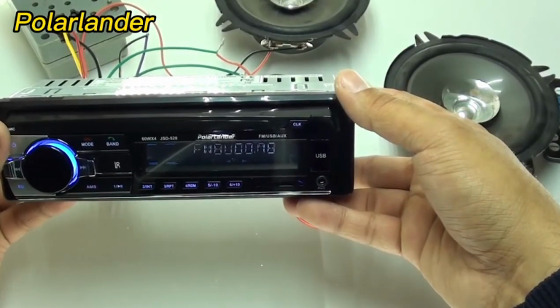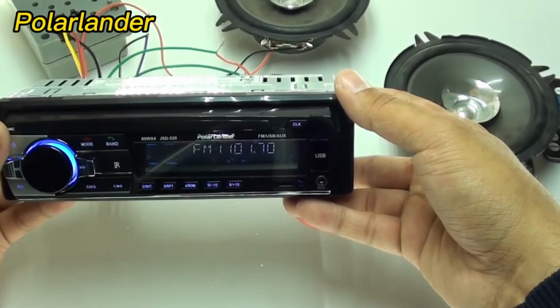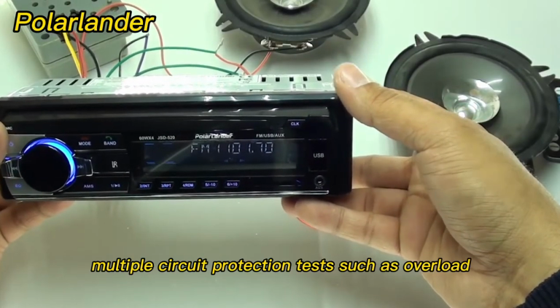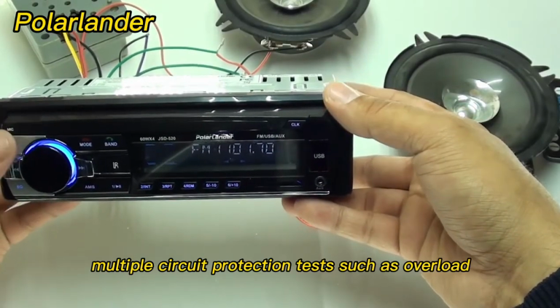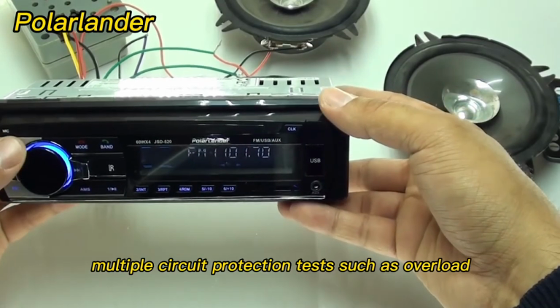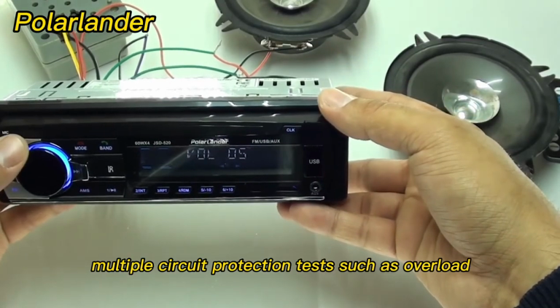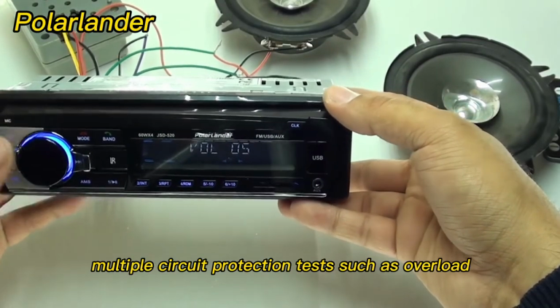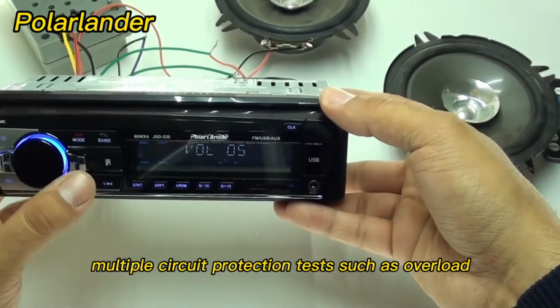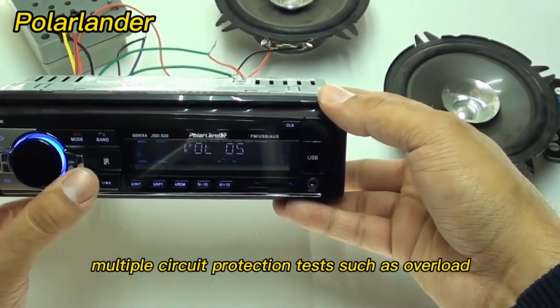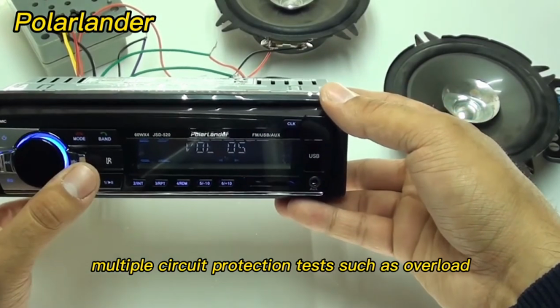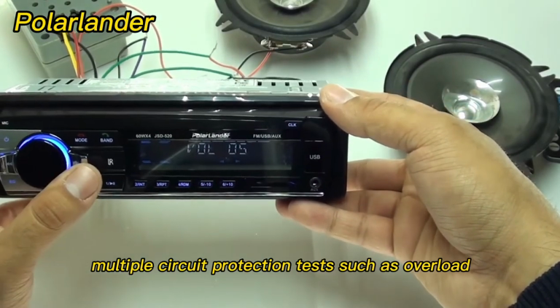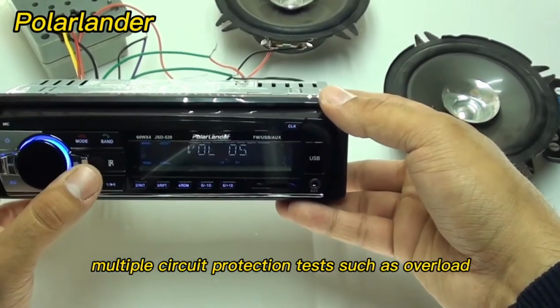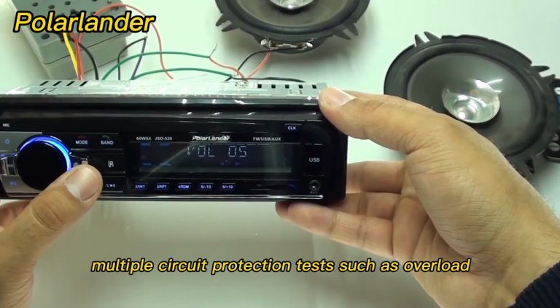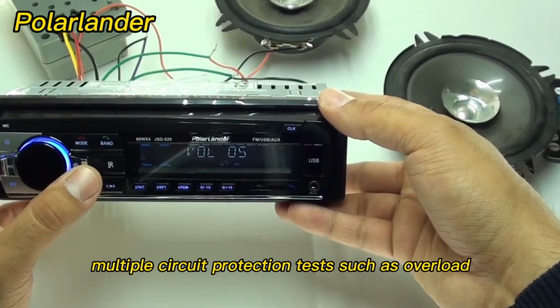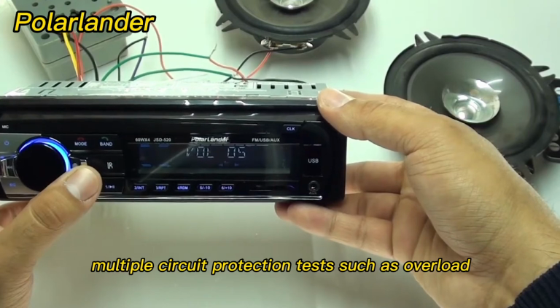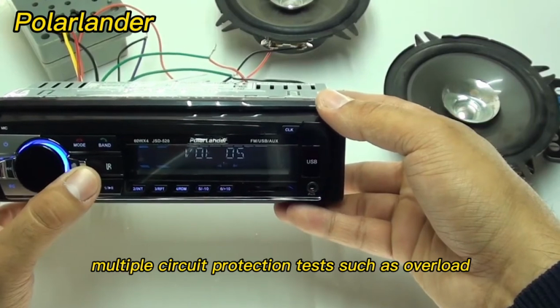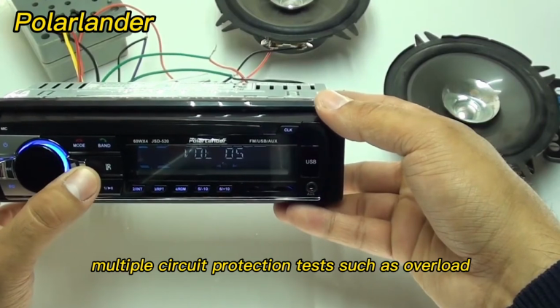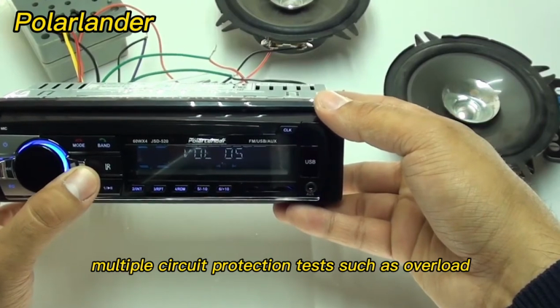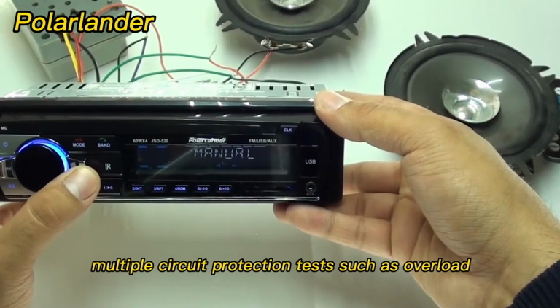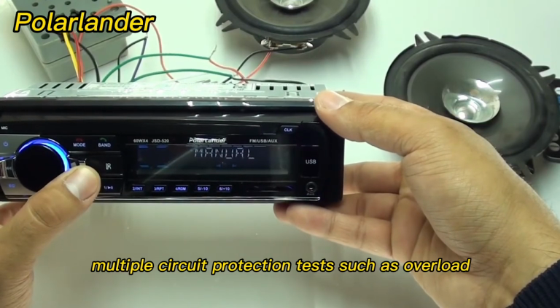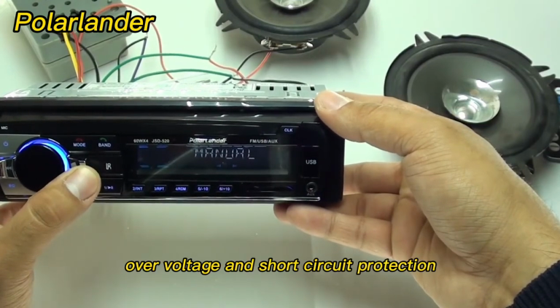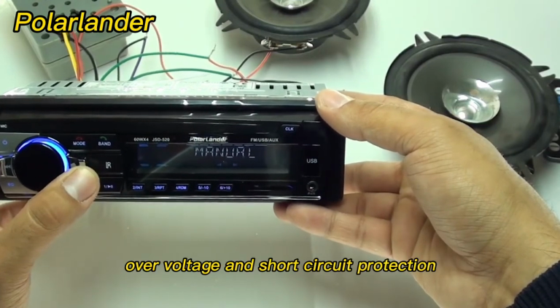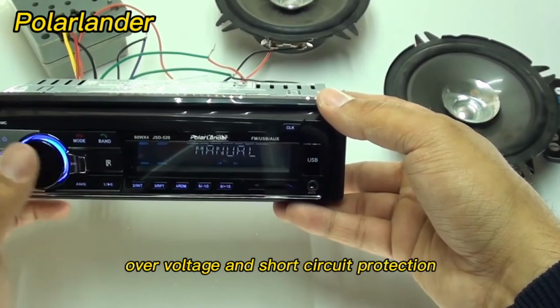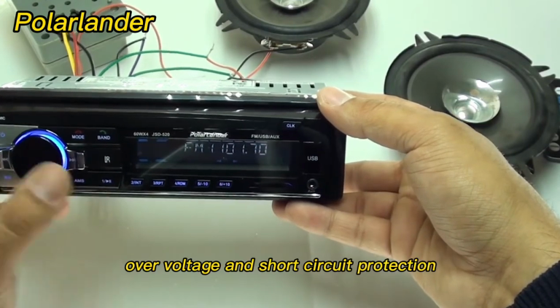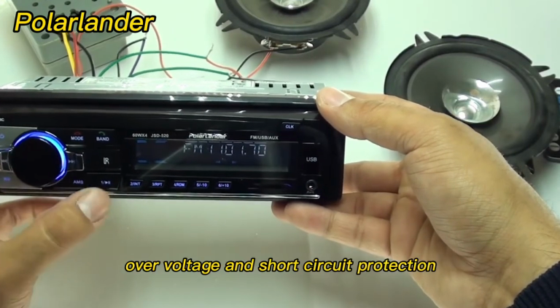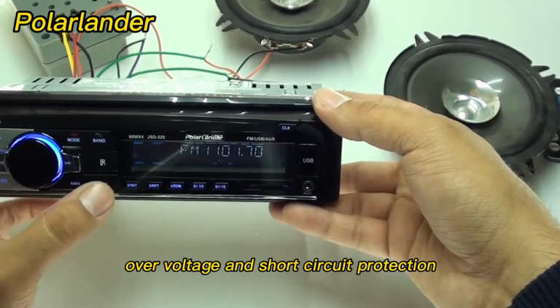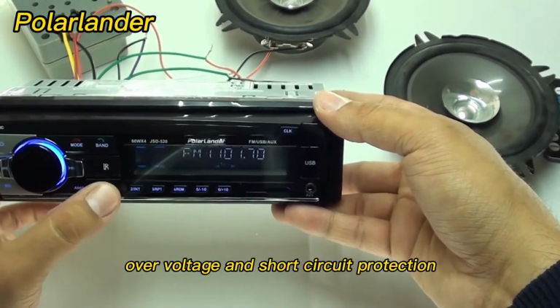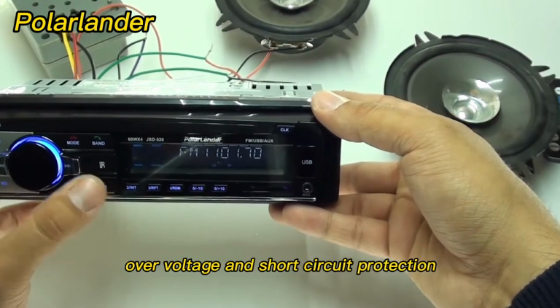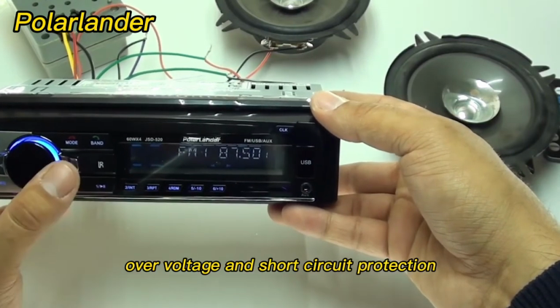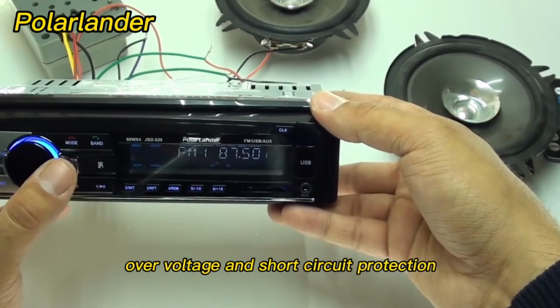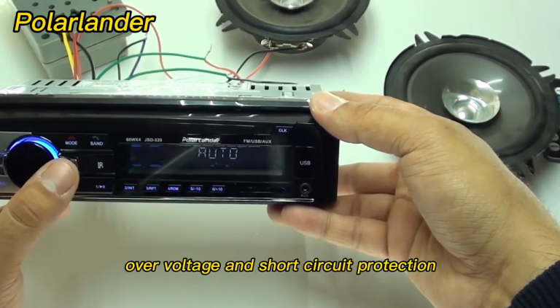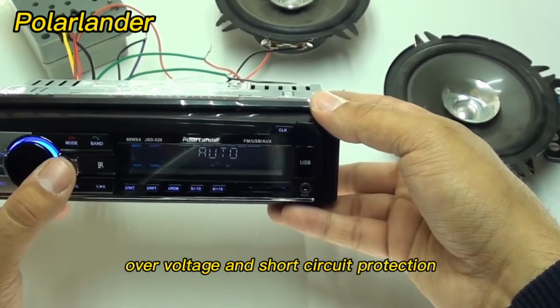Multiple circuit protection tests, including overload, overvoltage, and short circuit protection, ensure reliable and safe operation.